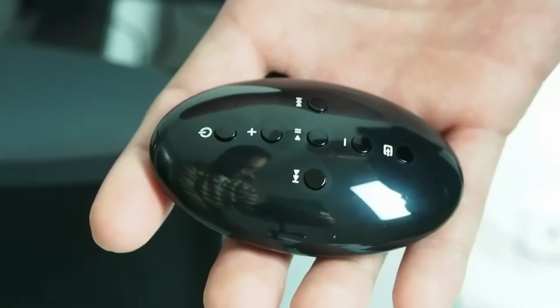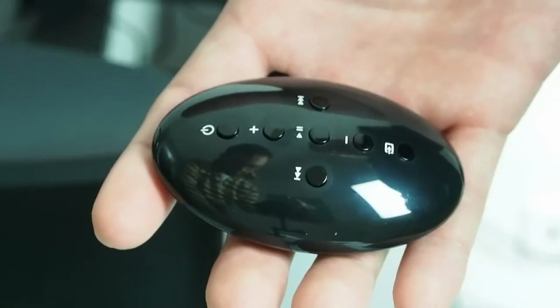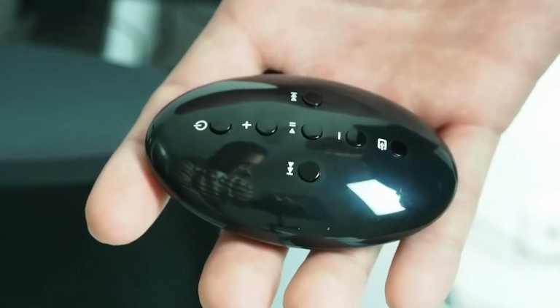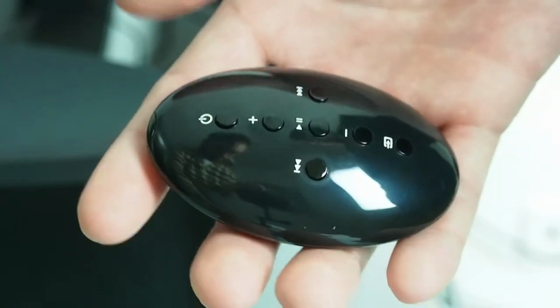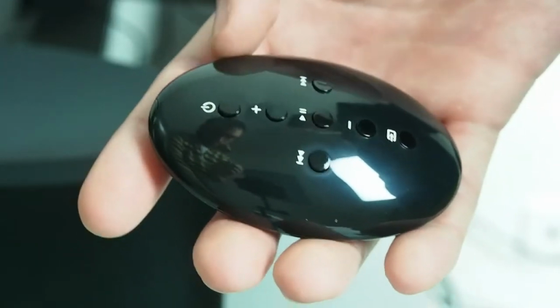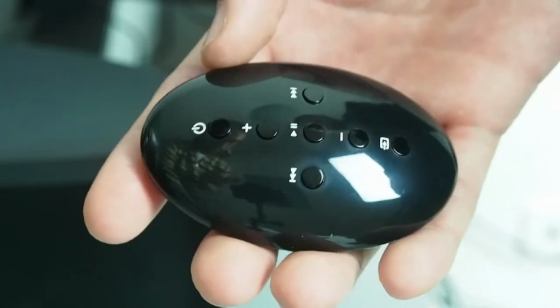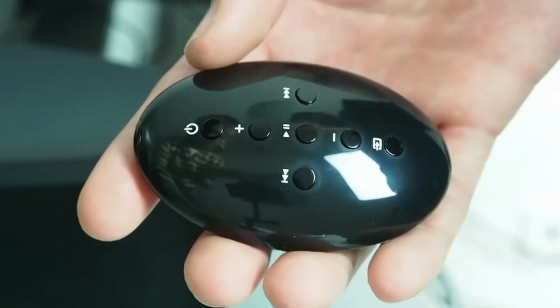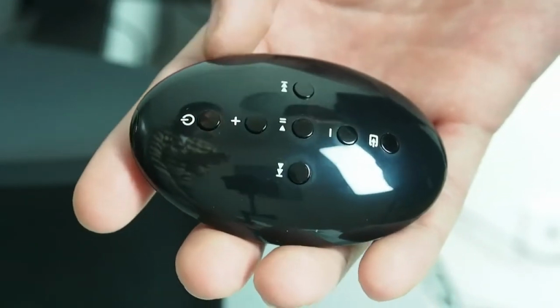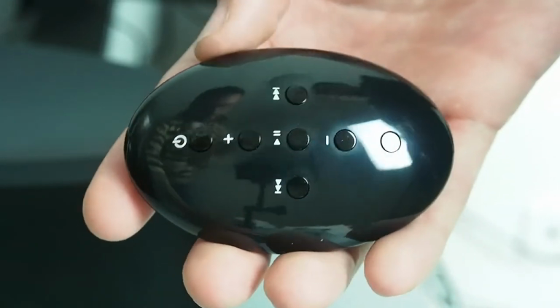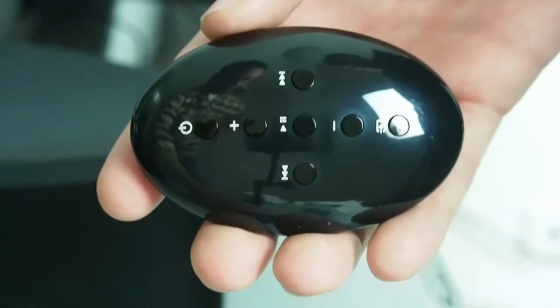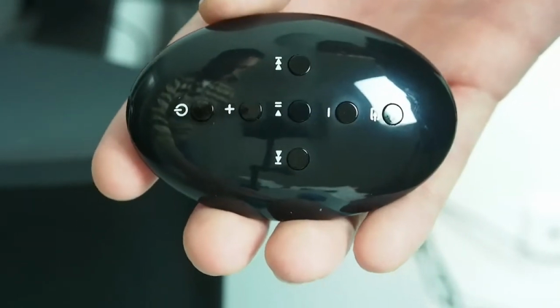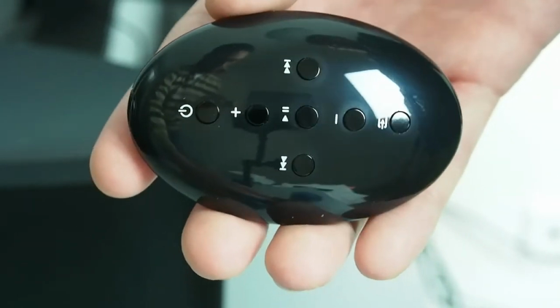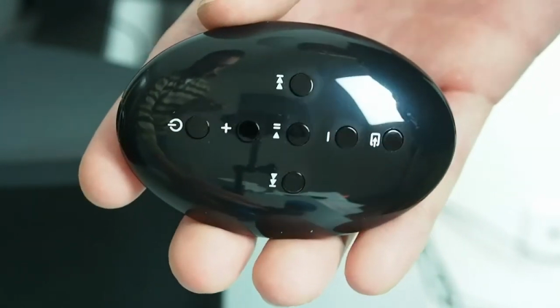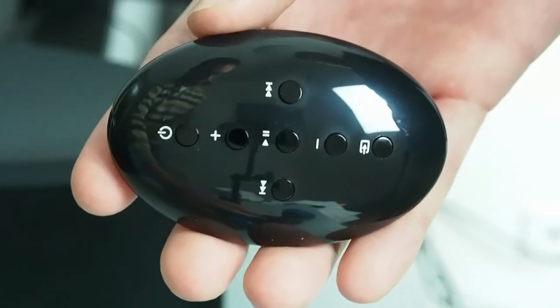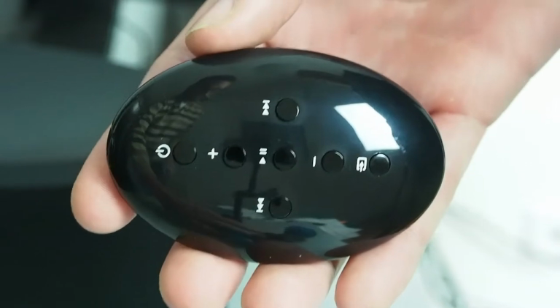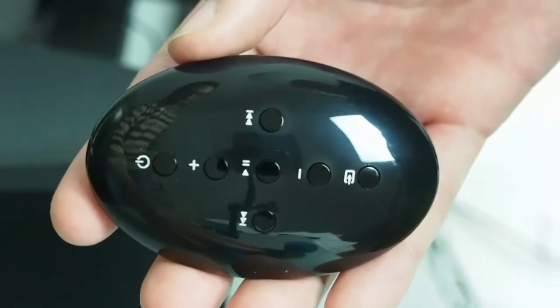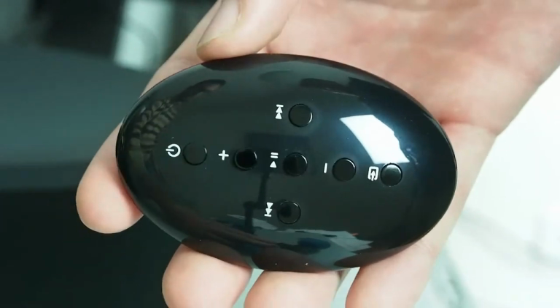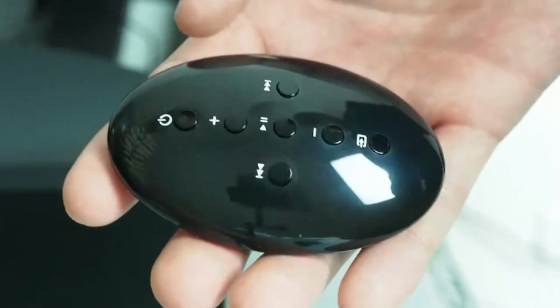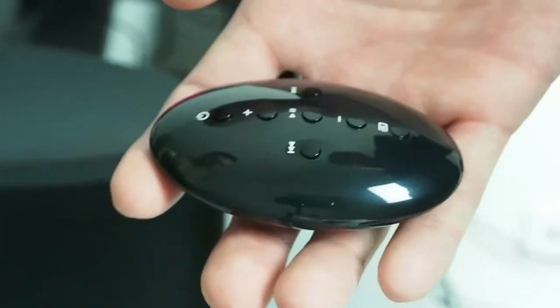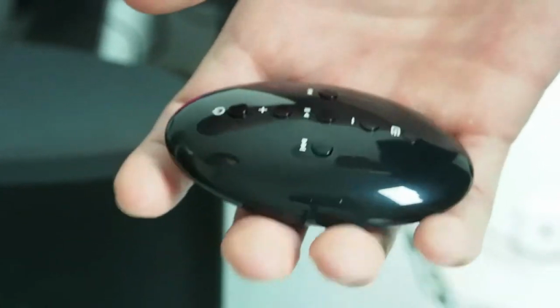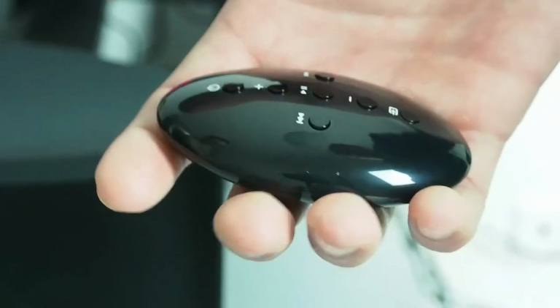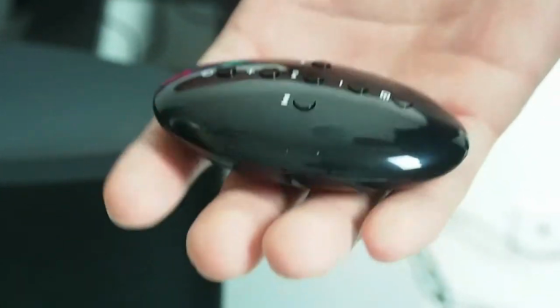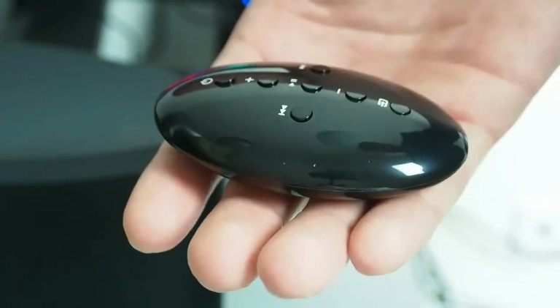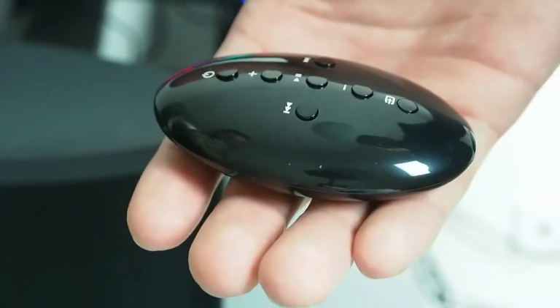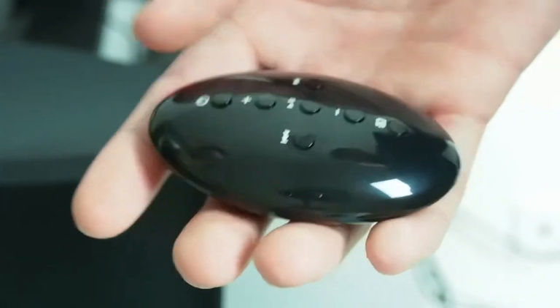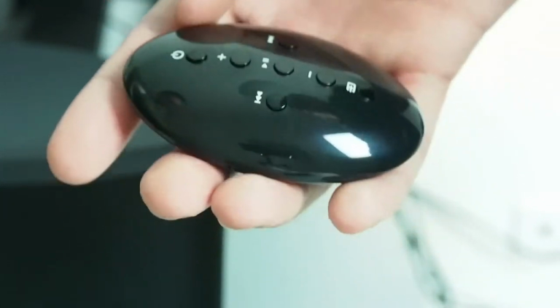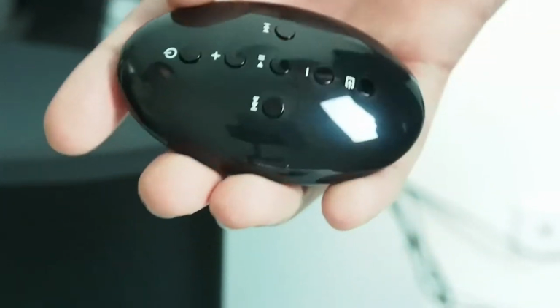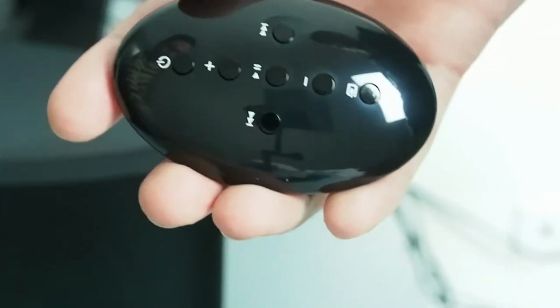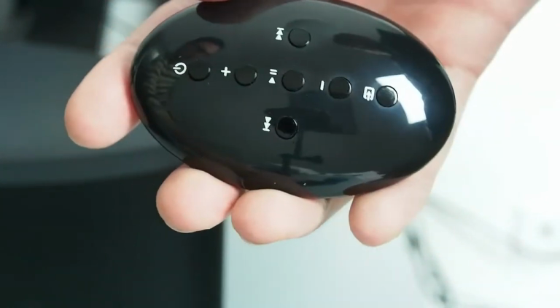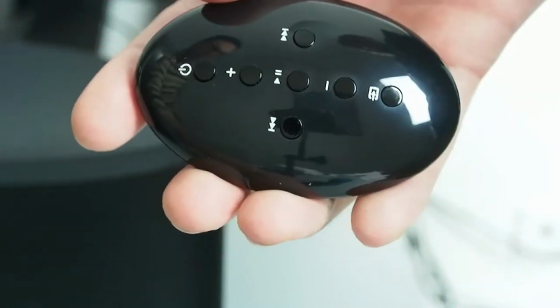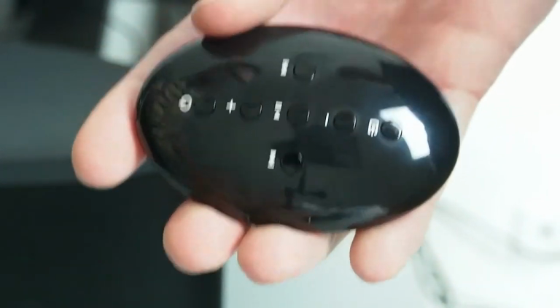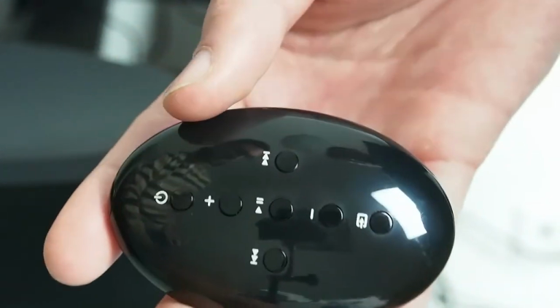With the docking station you also get this nifty little controller which has a power button, play/pause, back/forth, volume up and down, and a mode button.